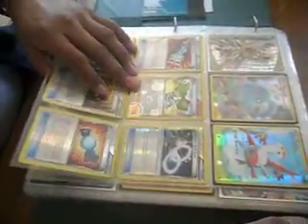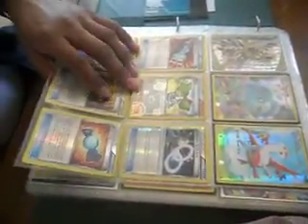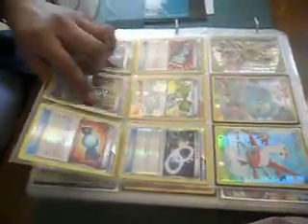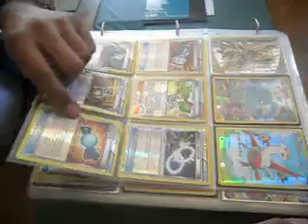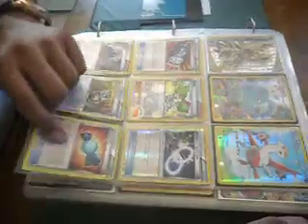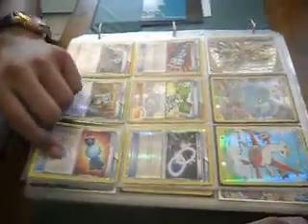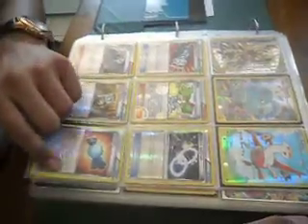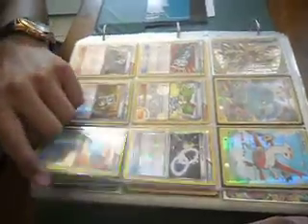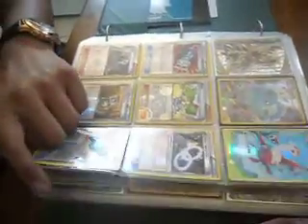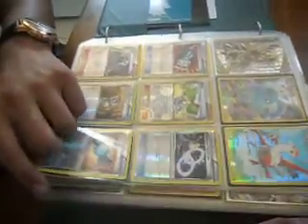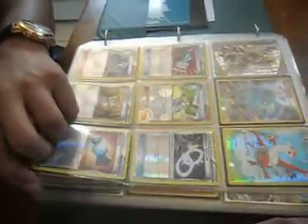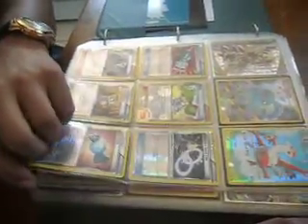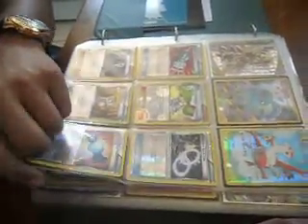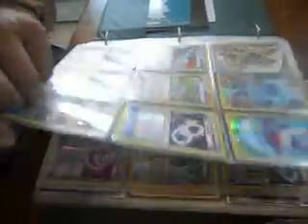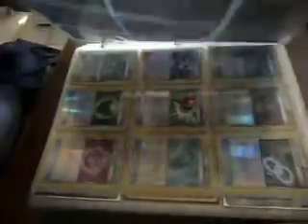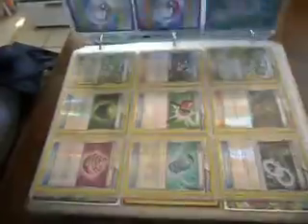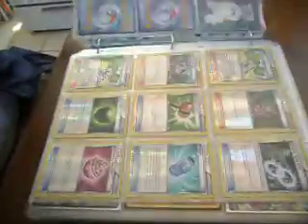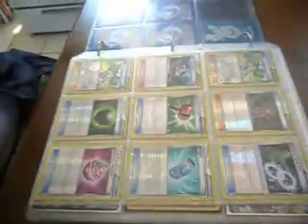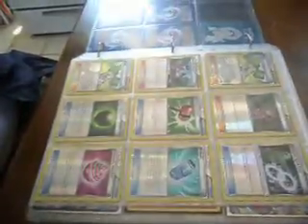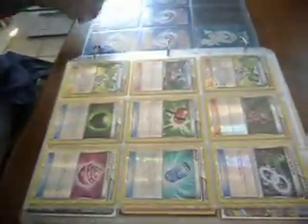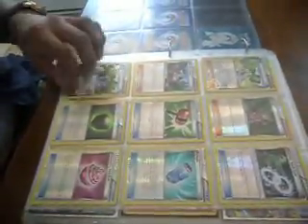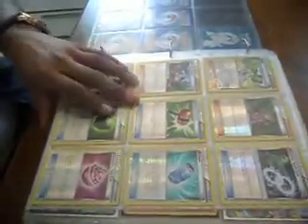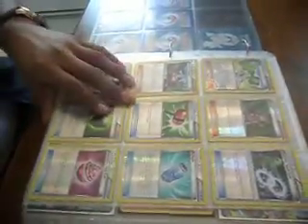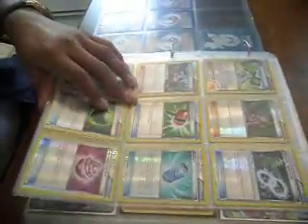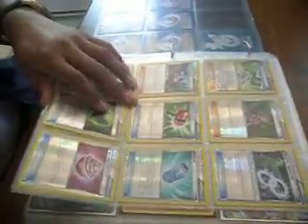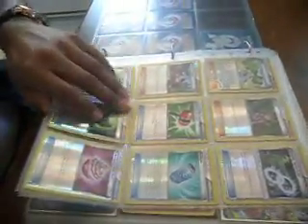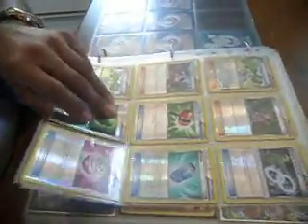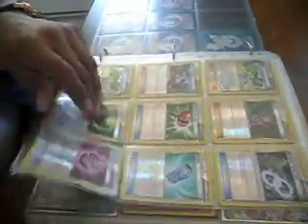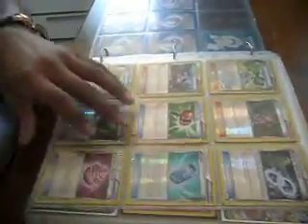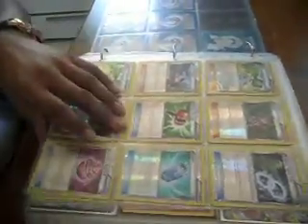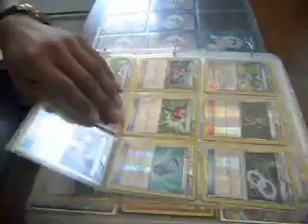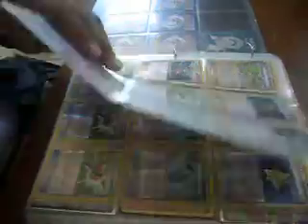Here's some trainer cards I have — these are shiny. Anyone interested?